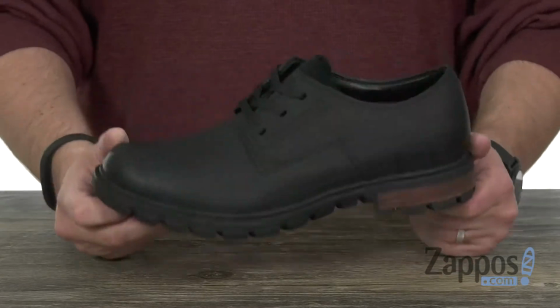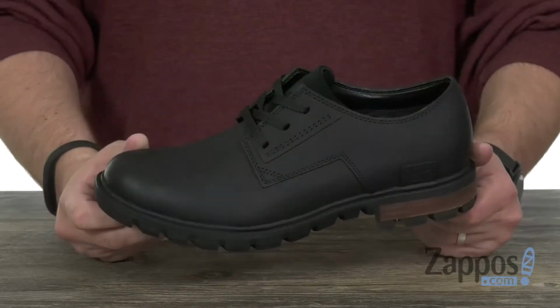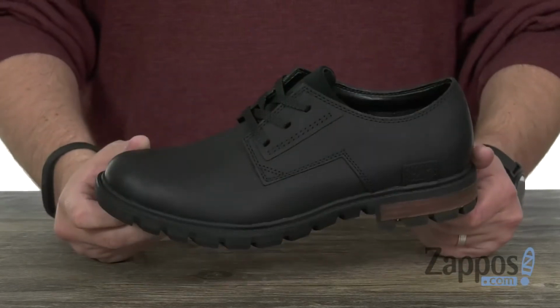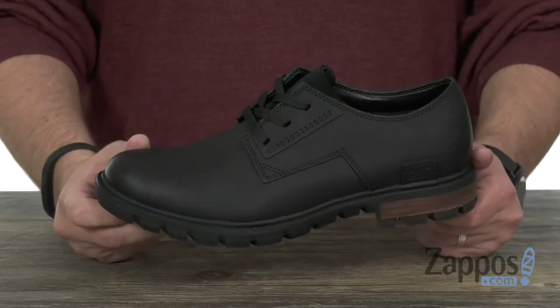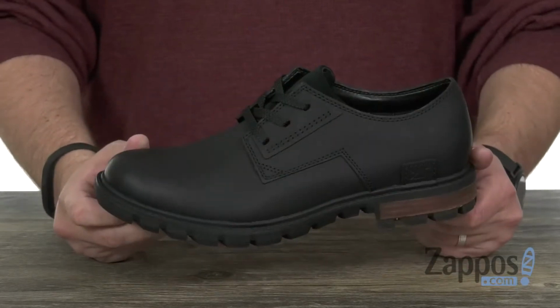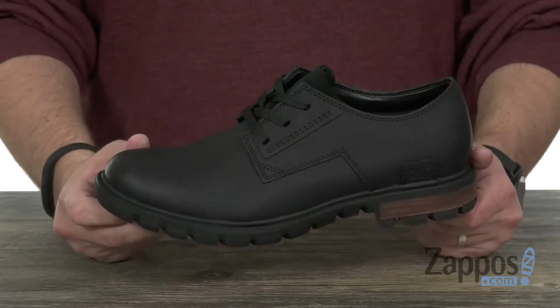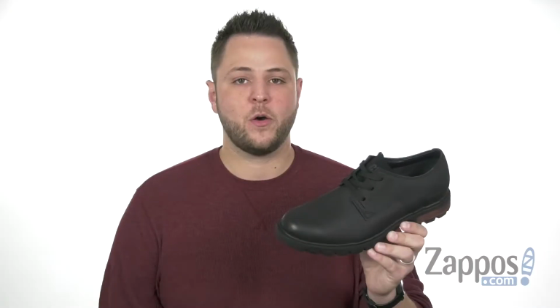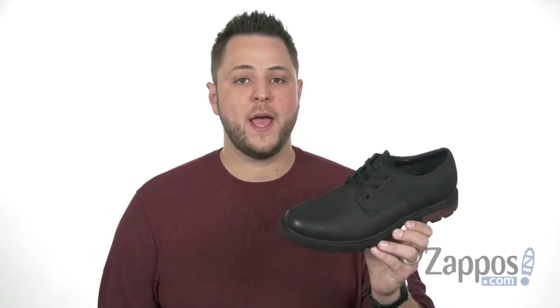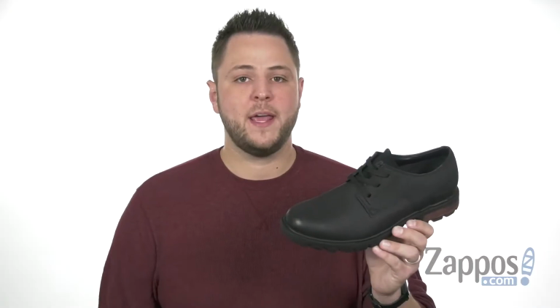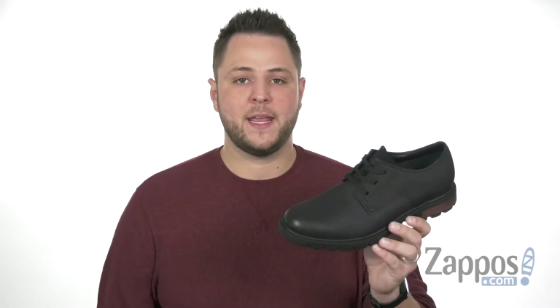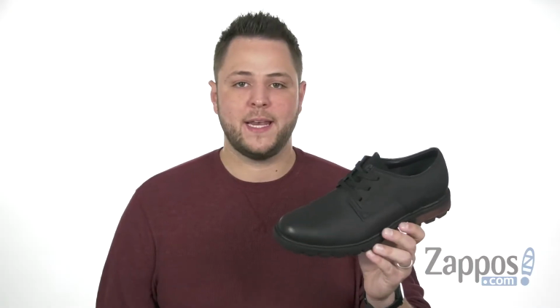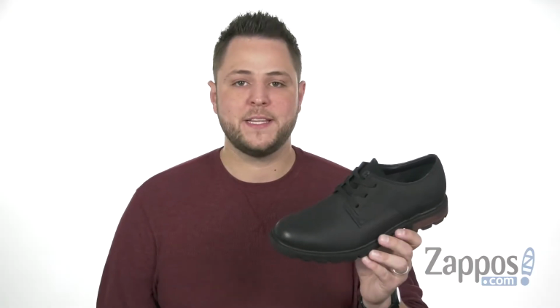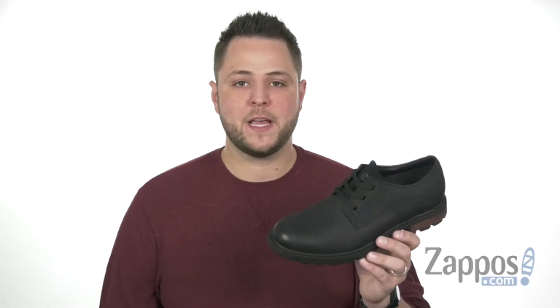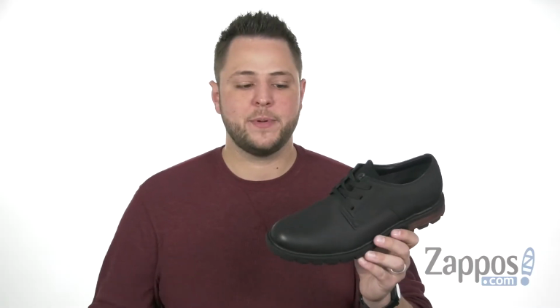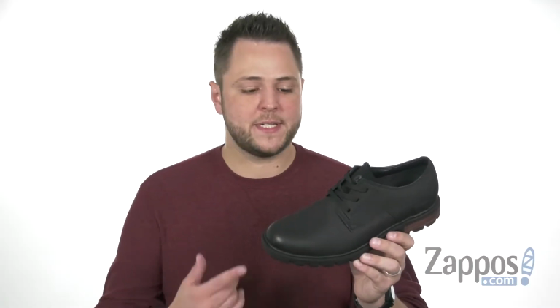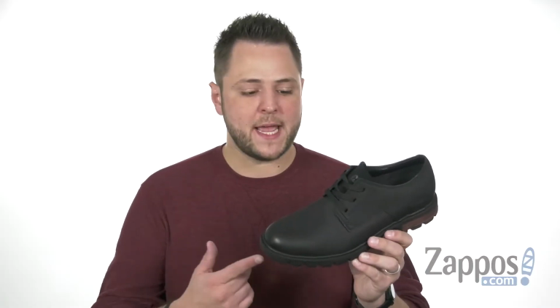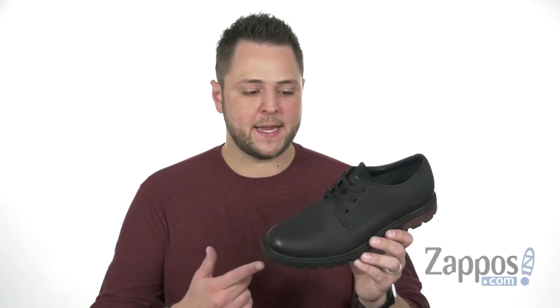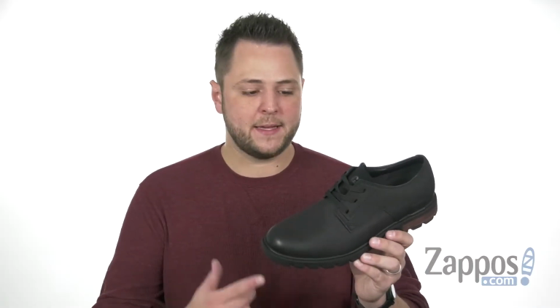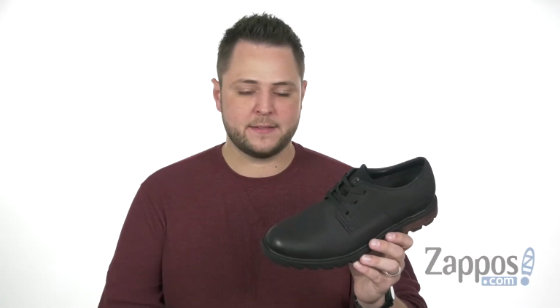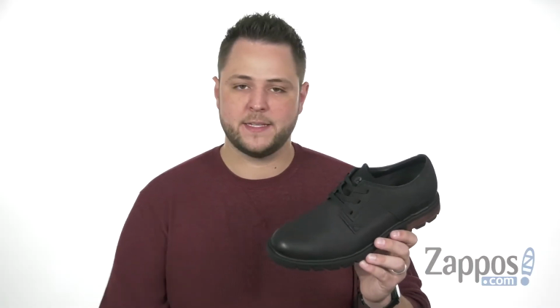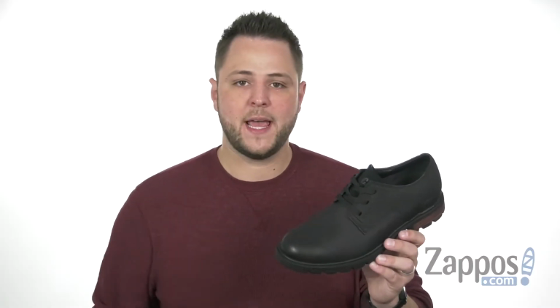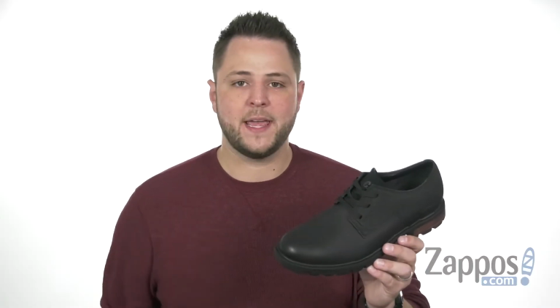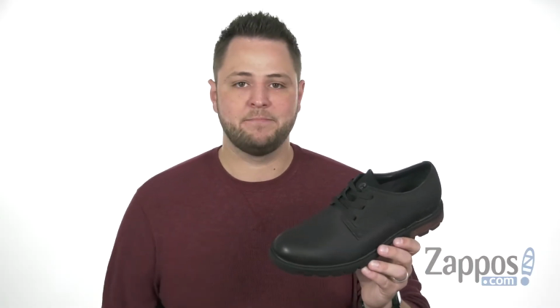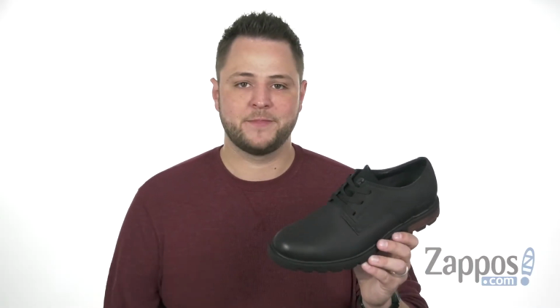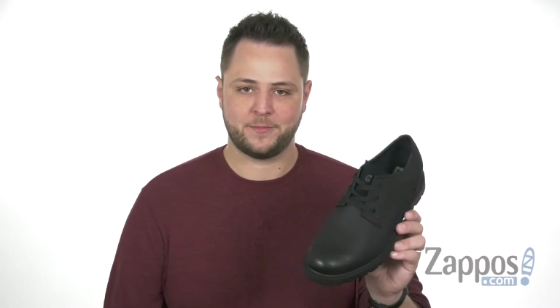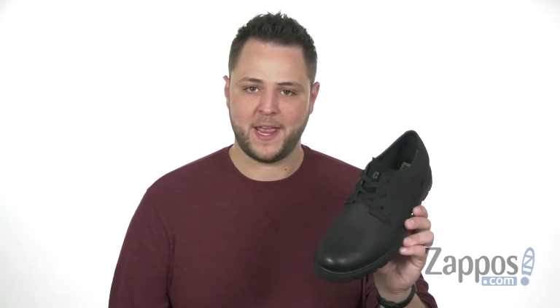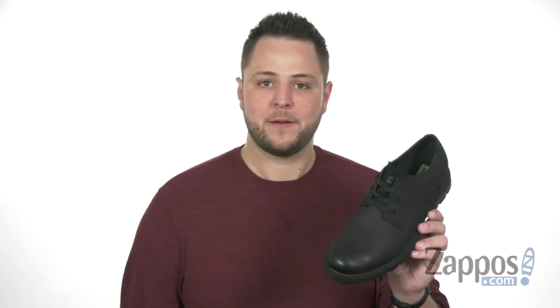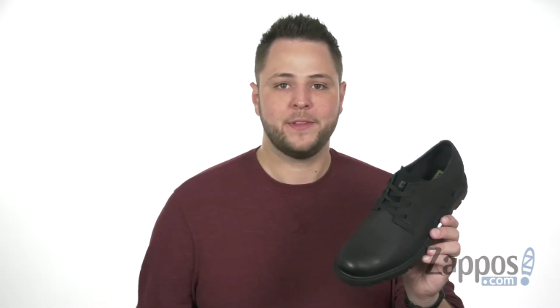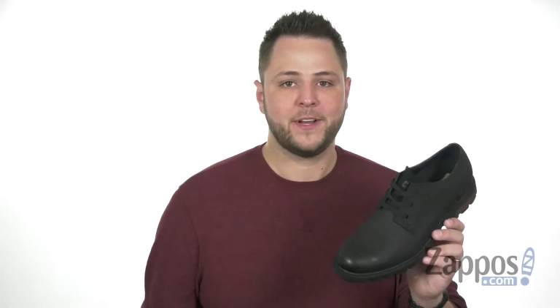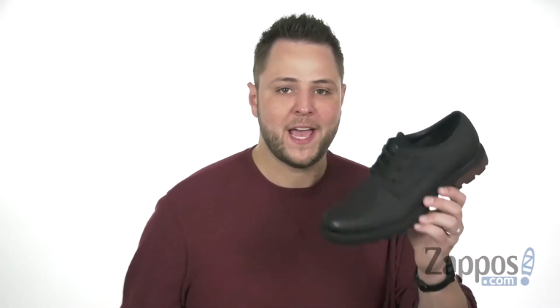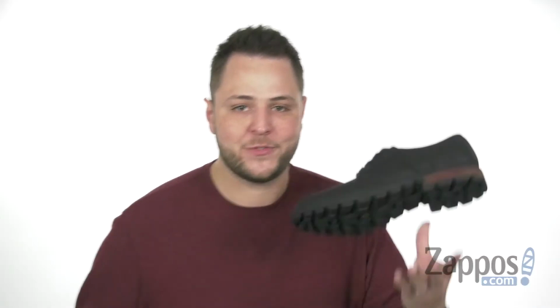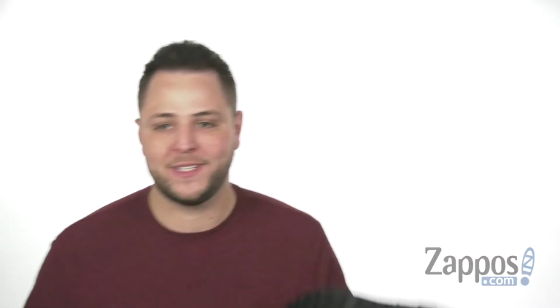So go ahead and lace up Data today — it's from Caterpillar Casual.